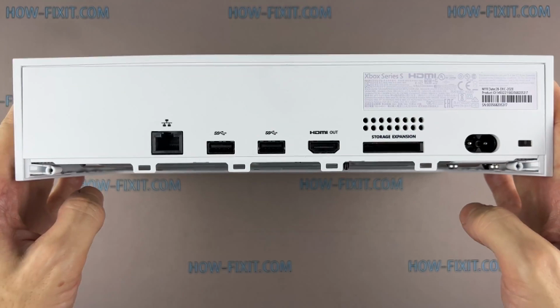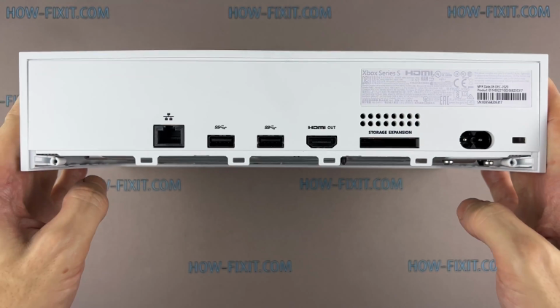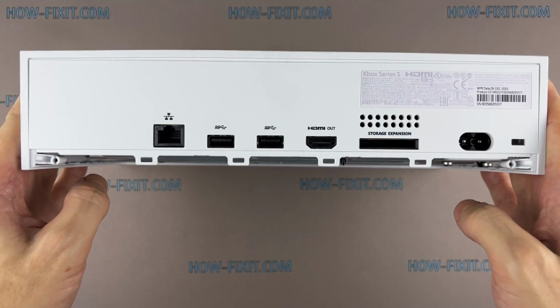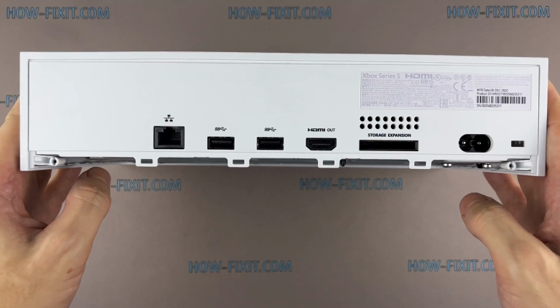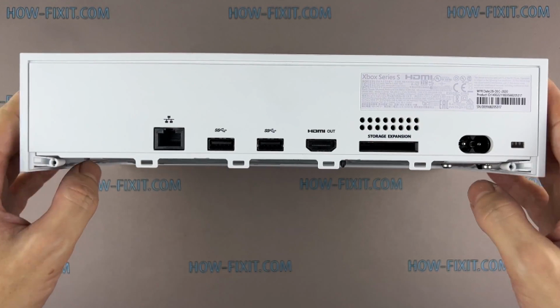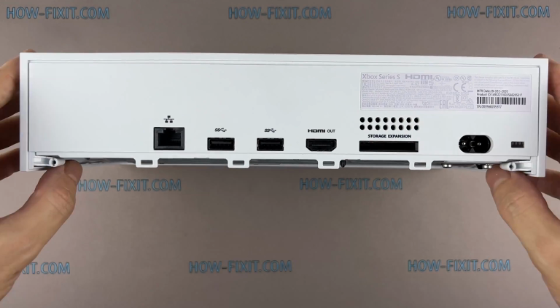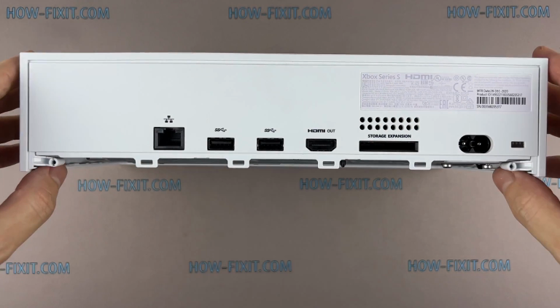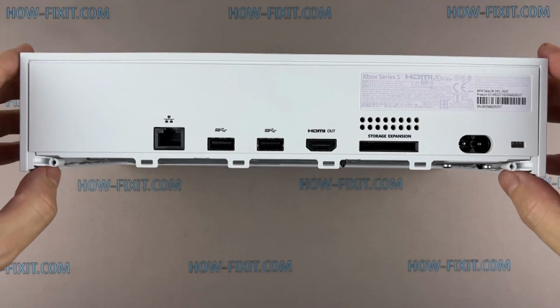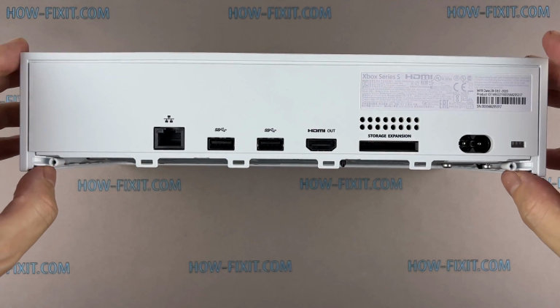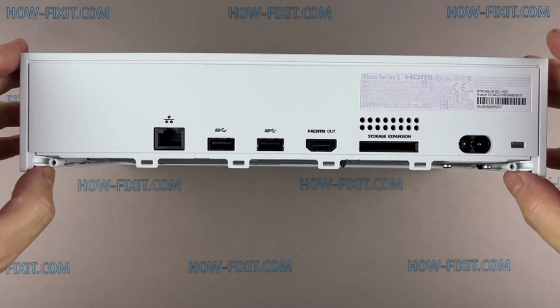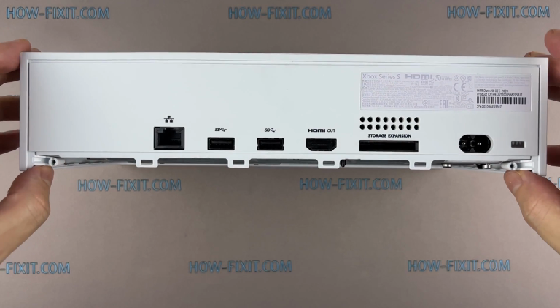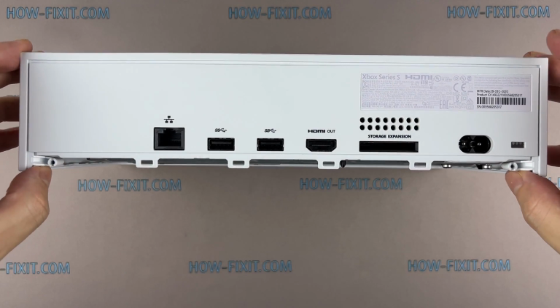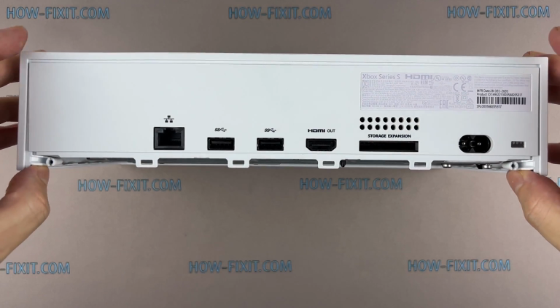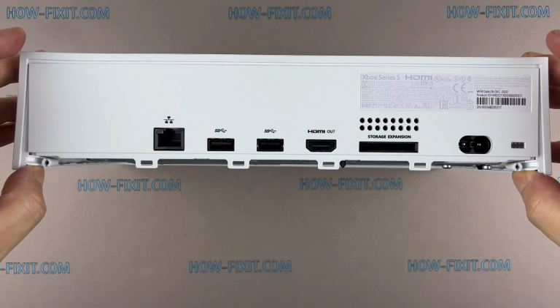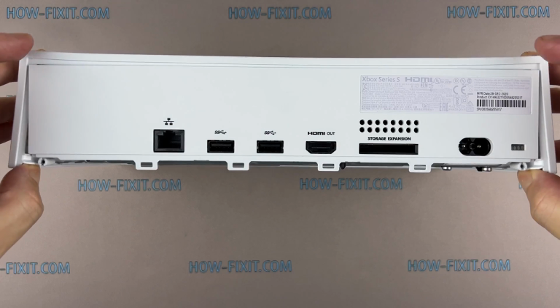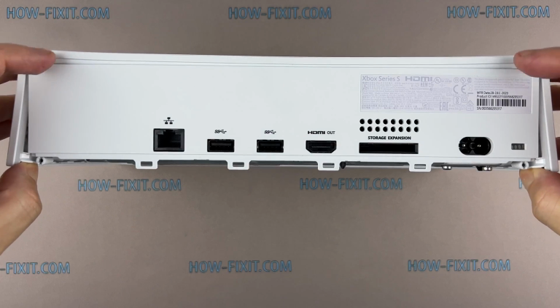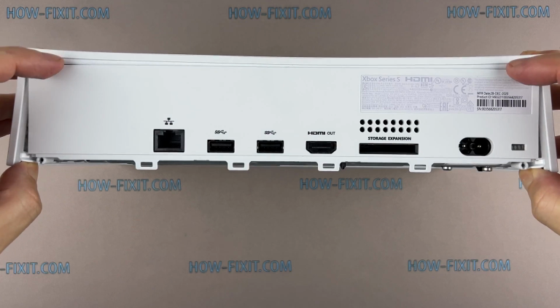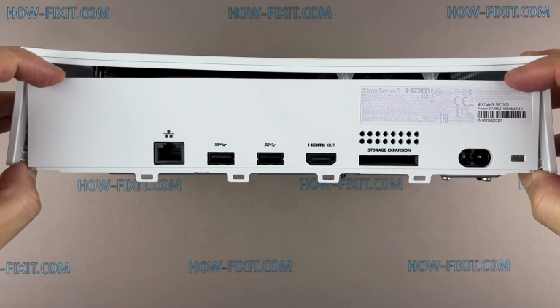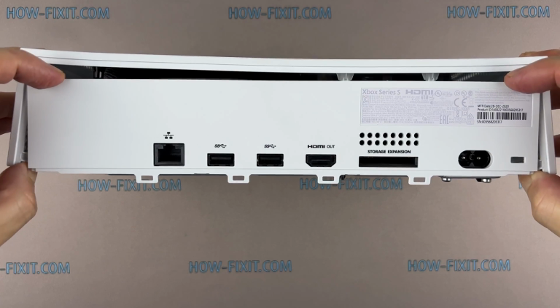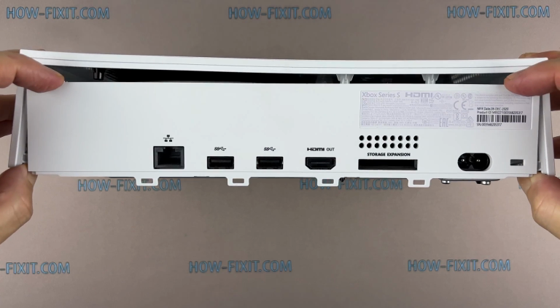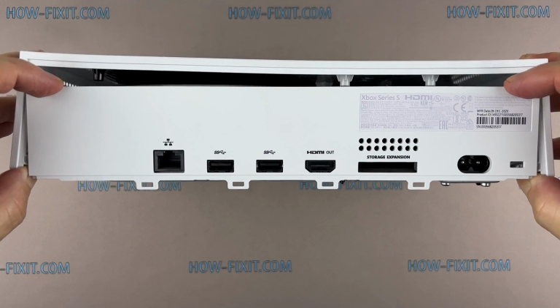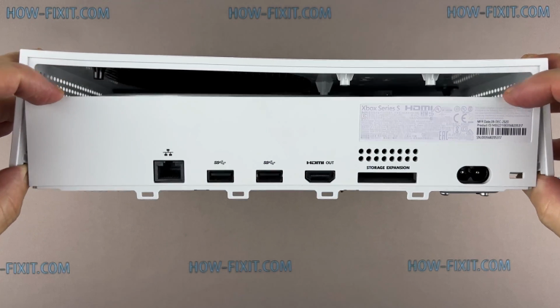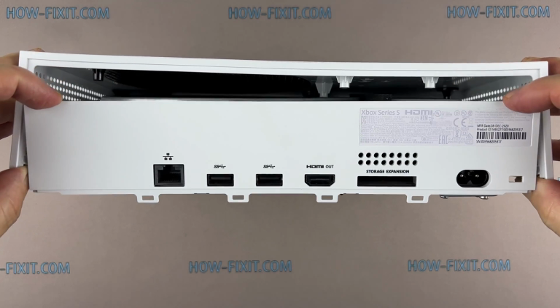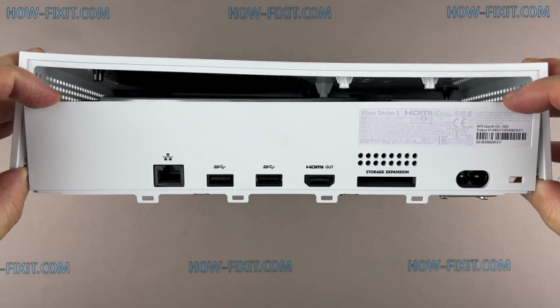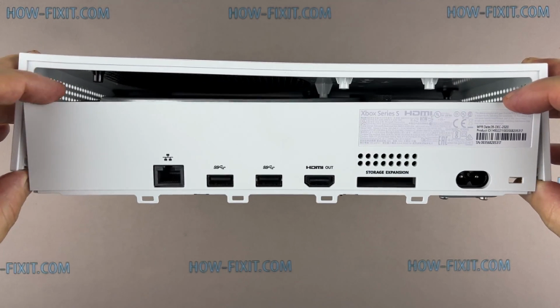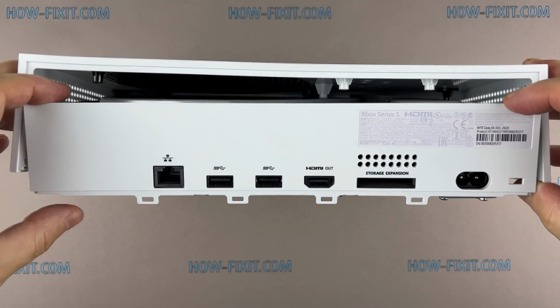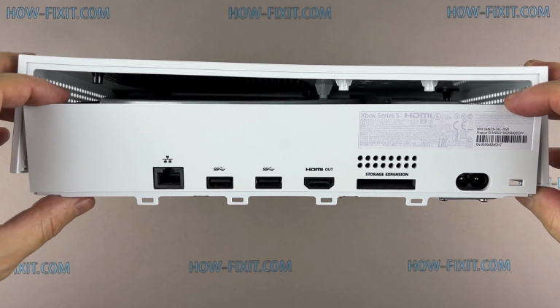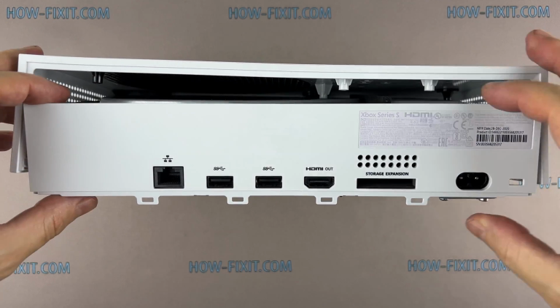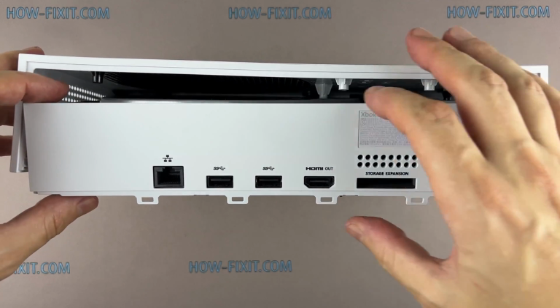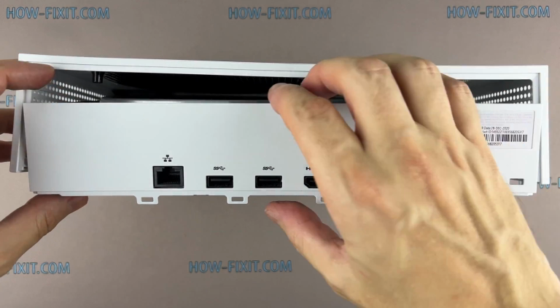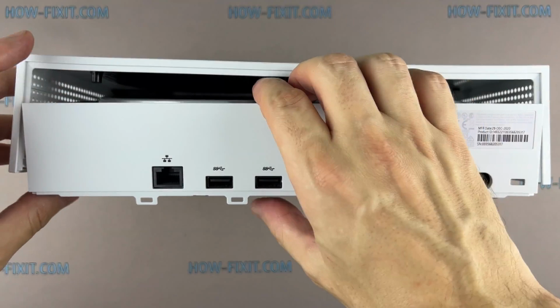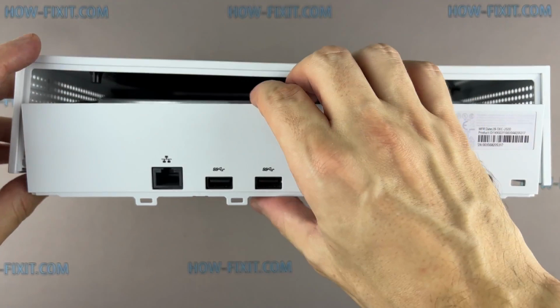Push apart the two corners of the plastic case and slide the chassis towards you. Now you can lift up the chassis.